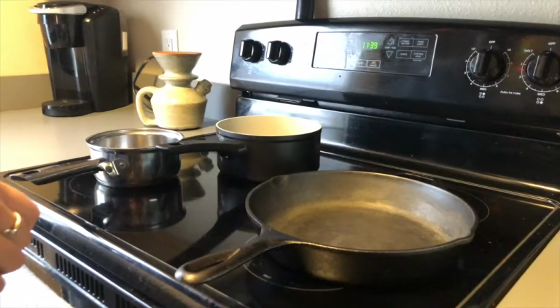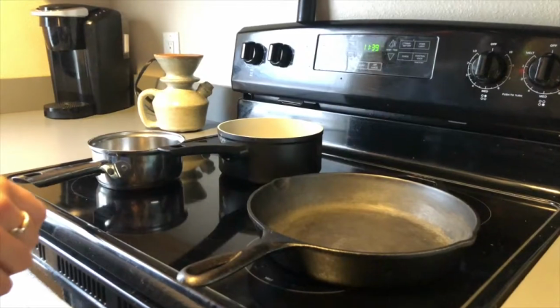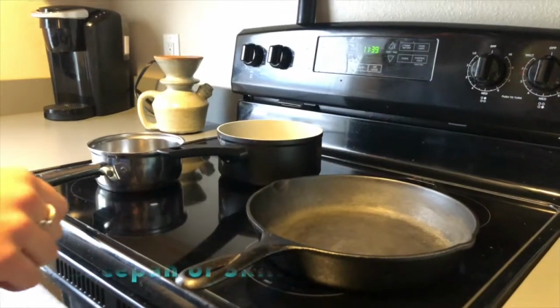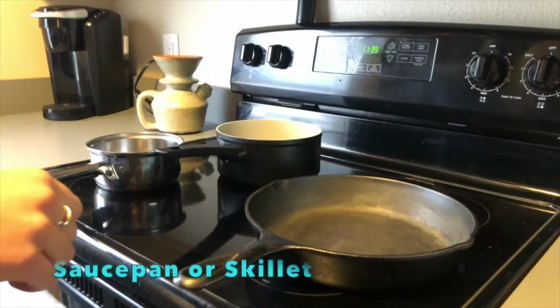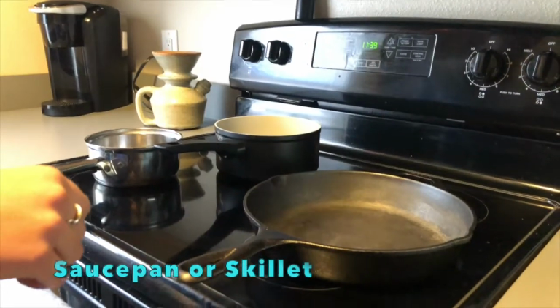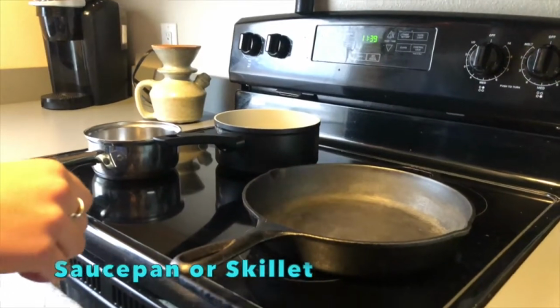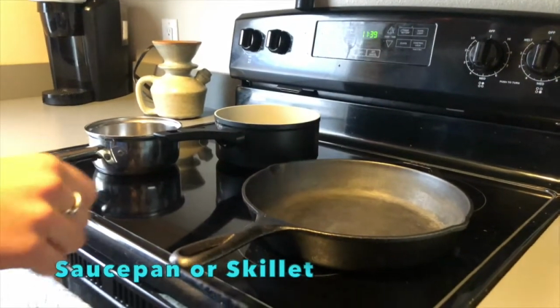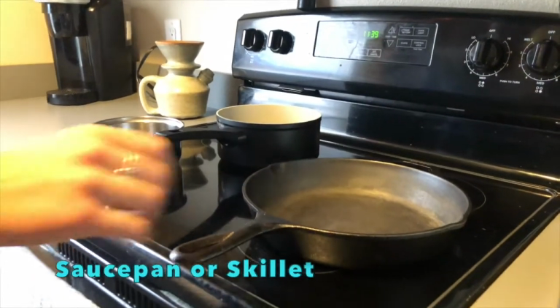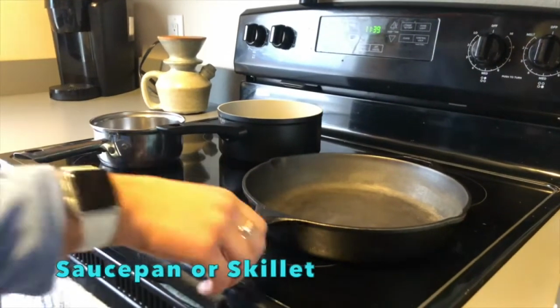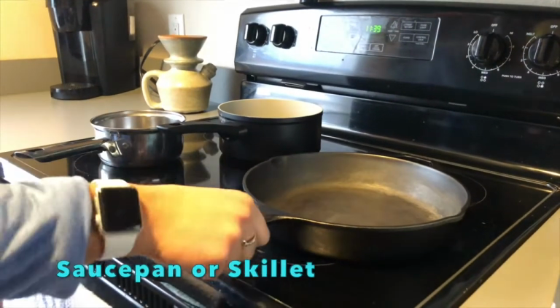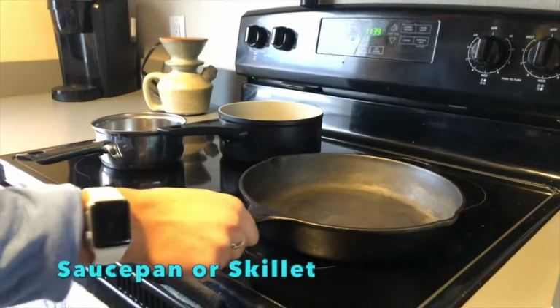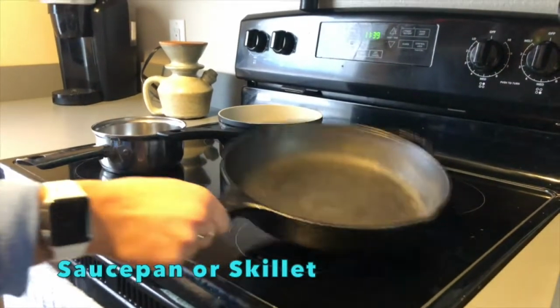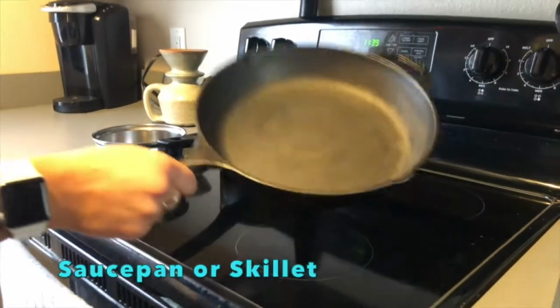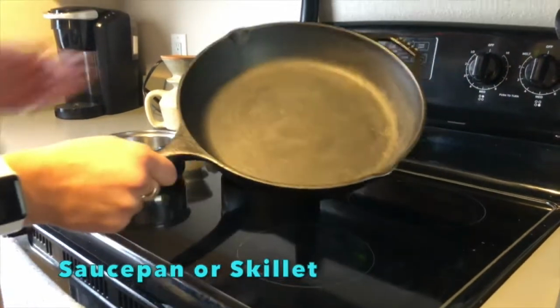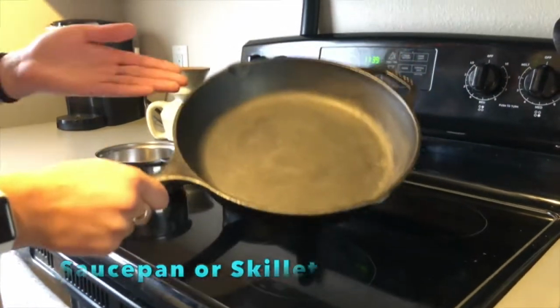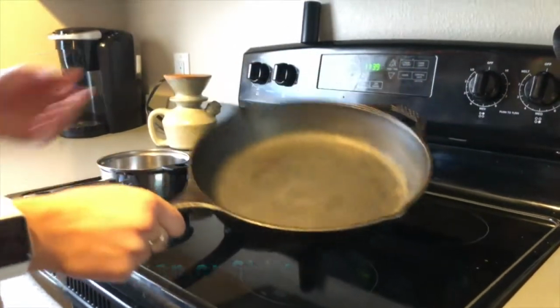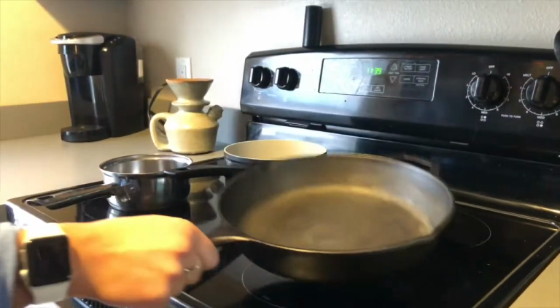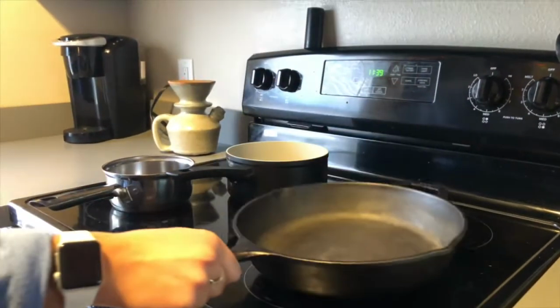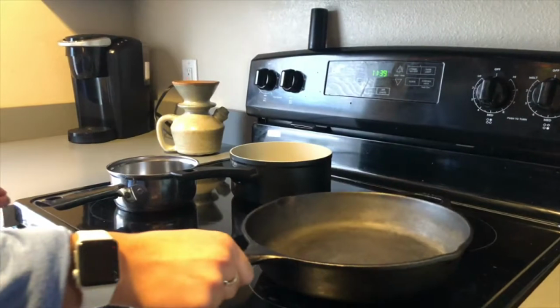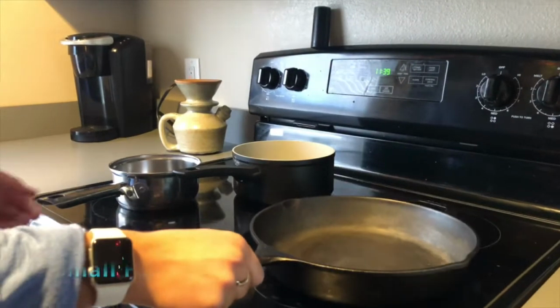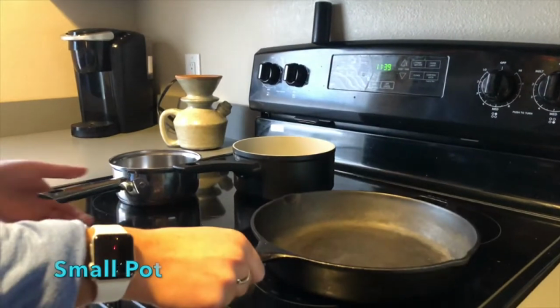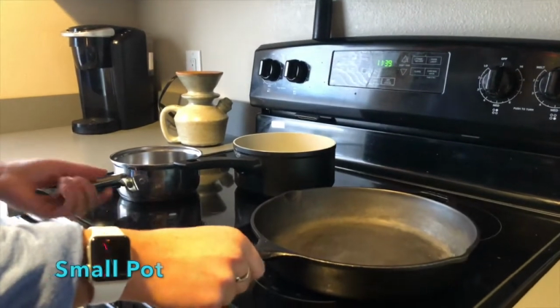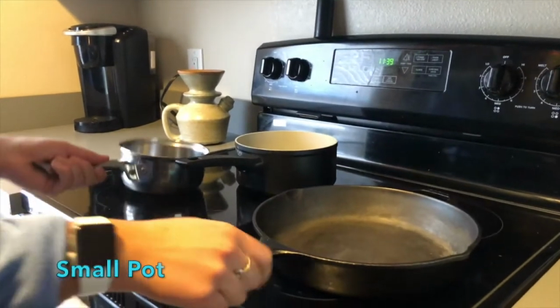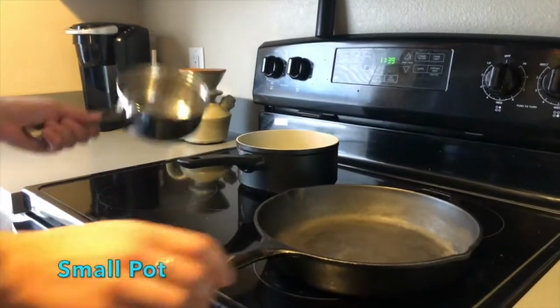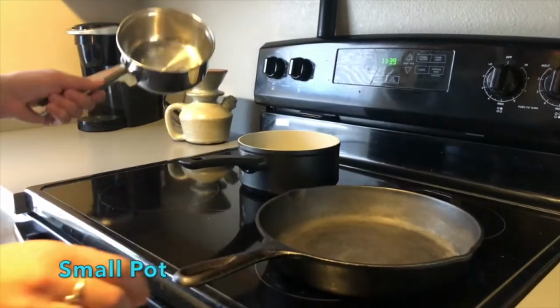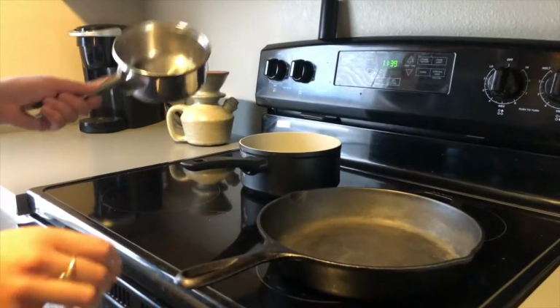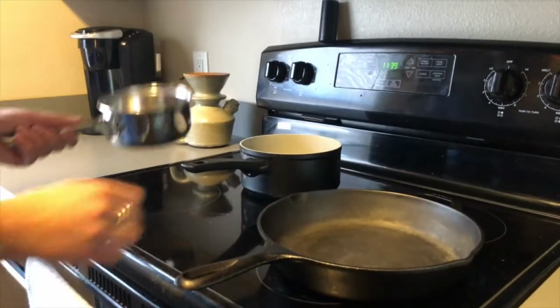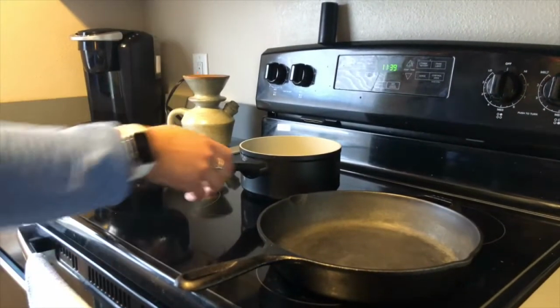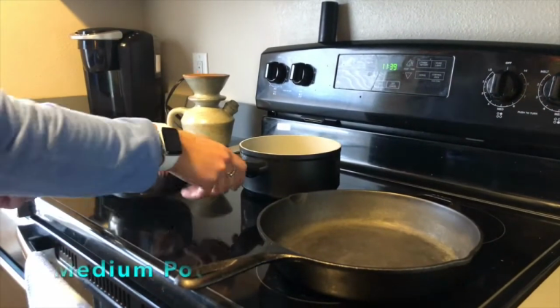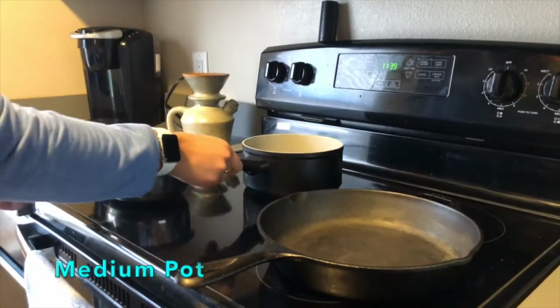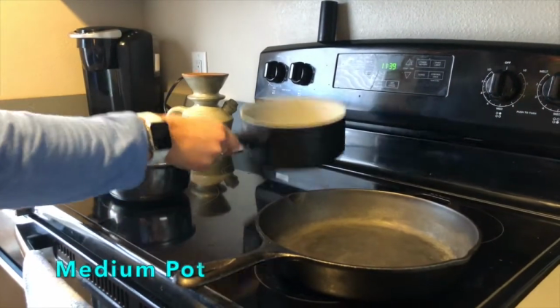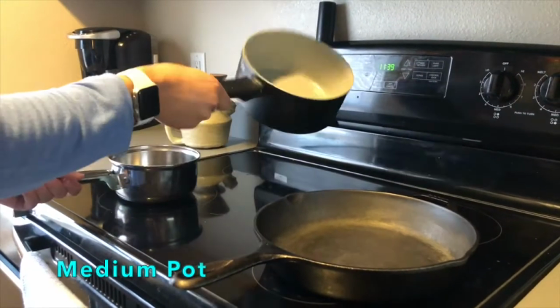For this recipe you will need a saucepan or a skillet, a small pot, and a medium pot.